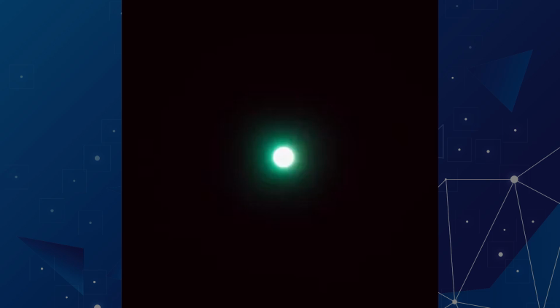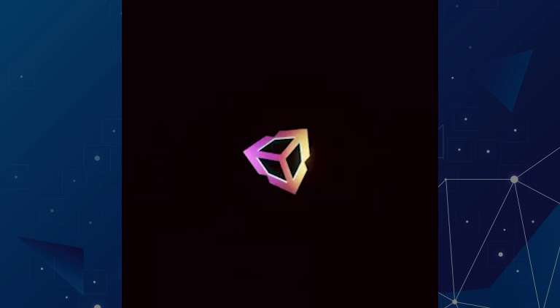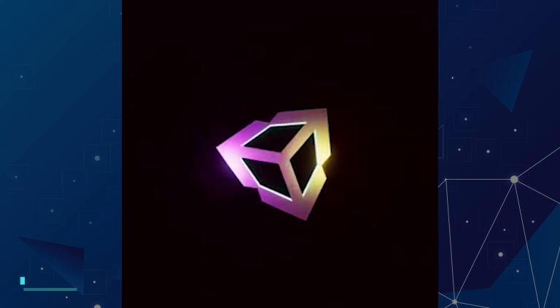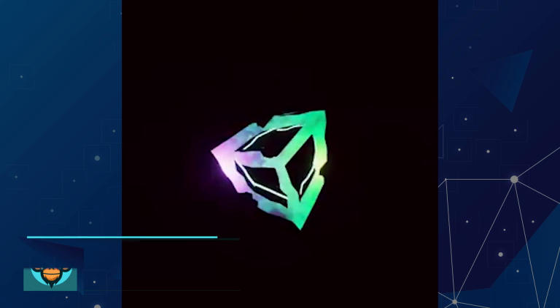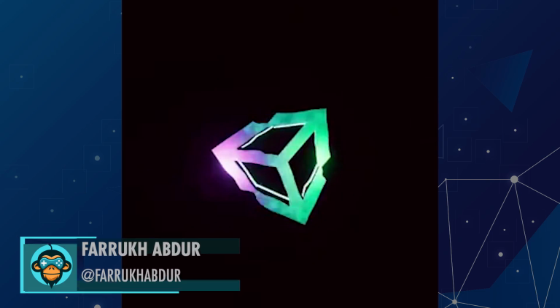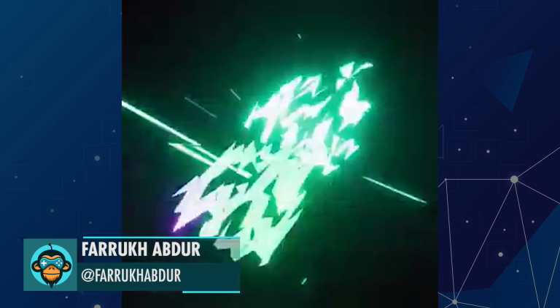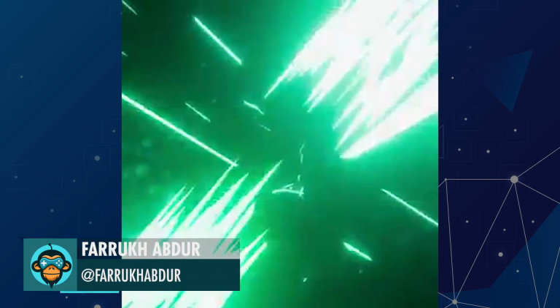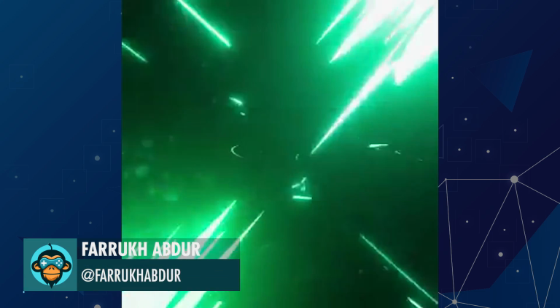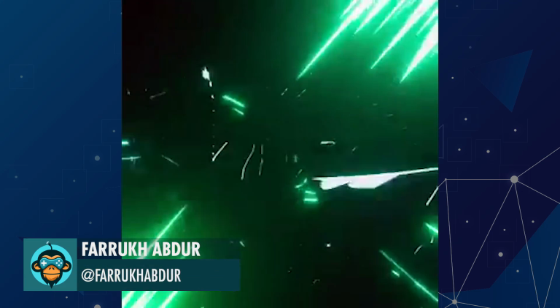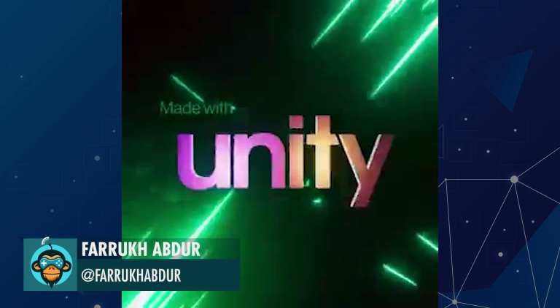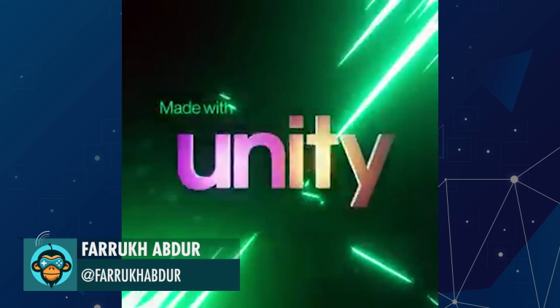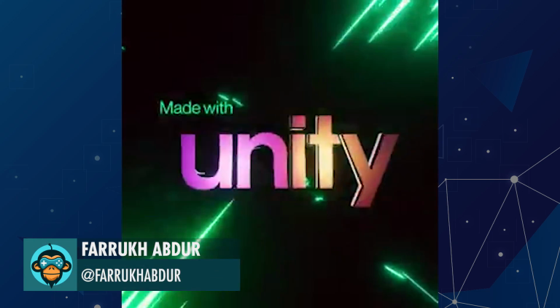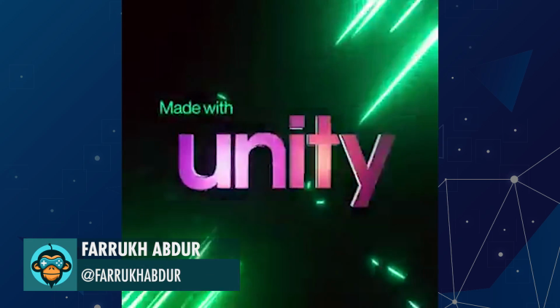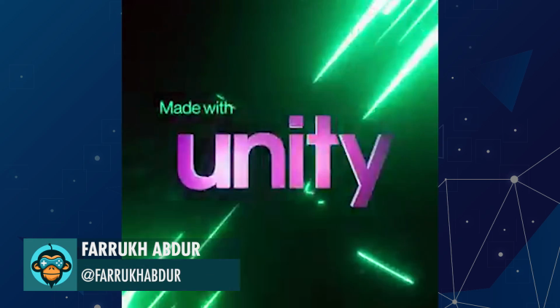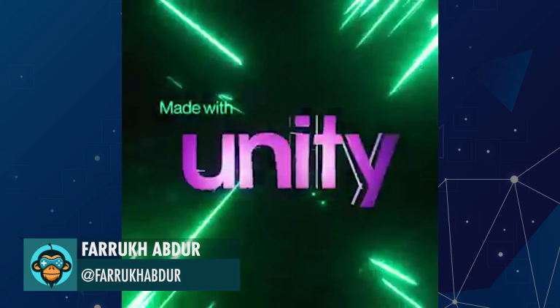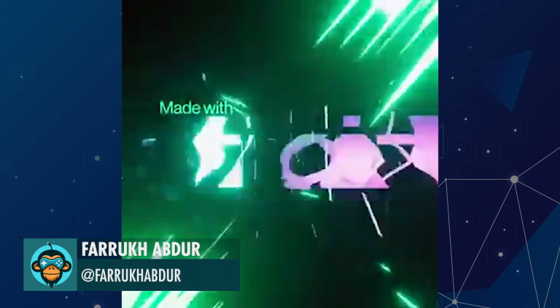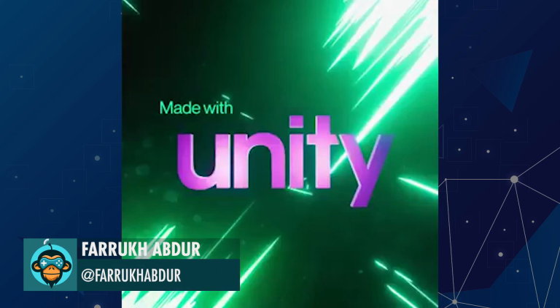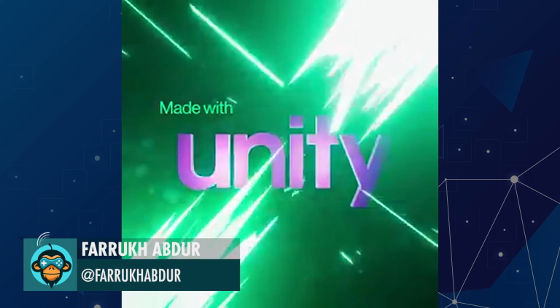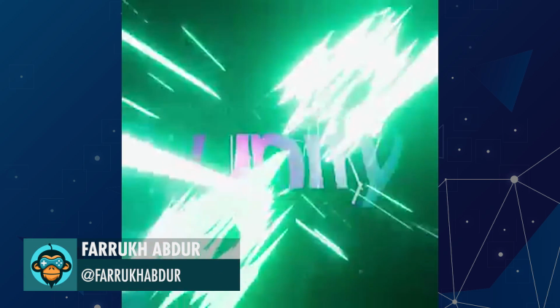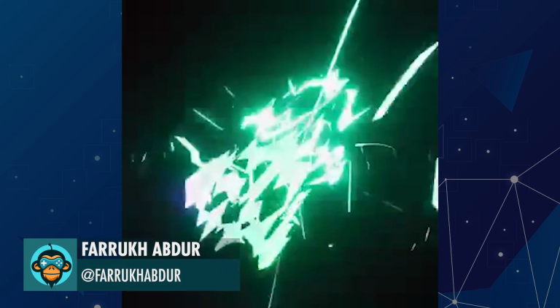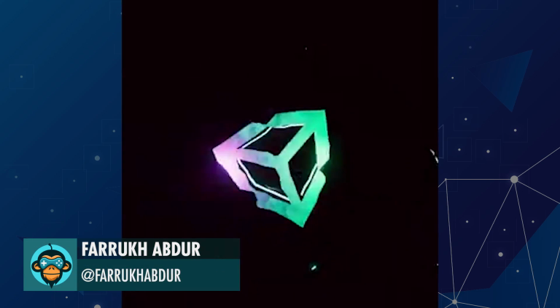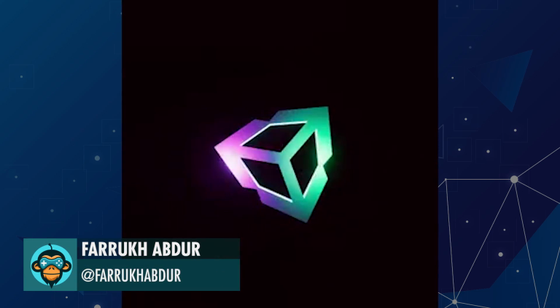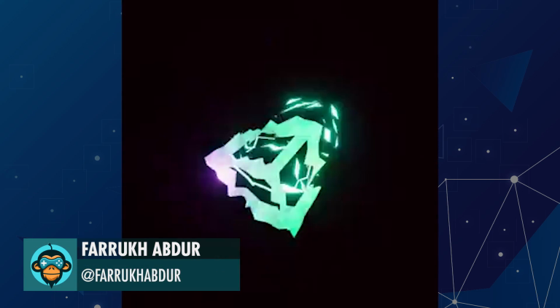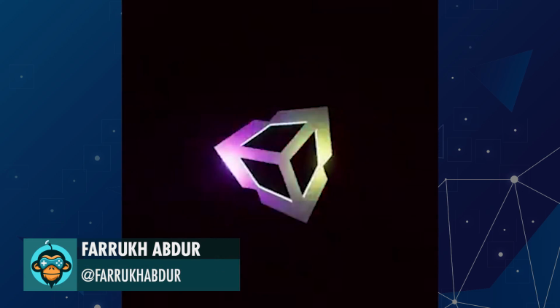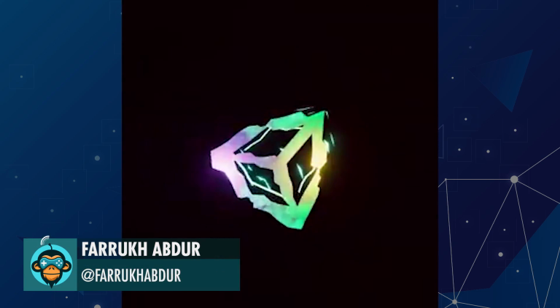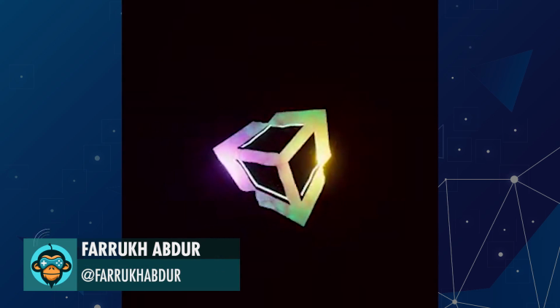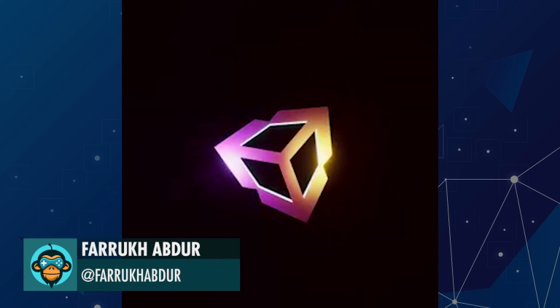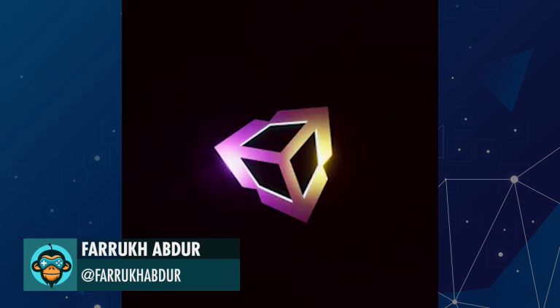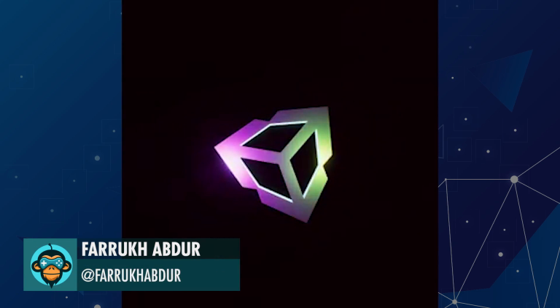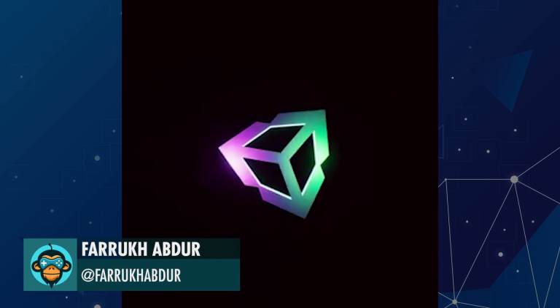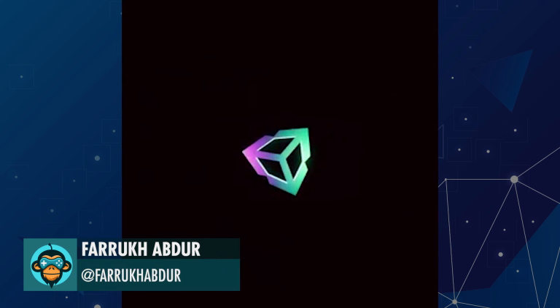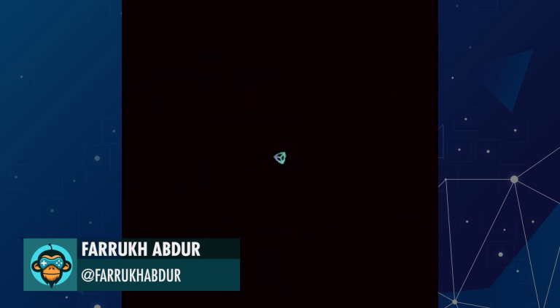Fakura uses Timeline and Shader Graph to create some amazing VFX effects. Take note, Unity.